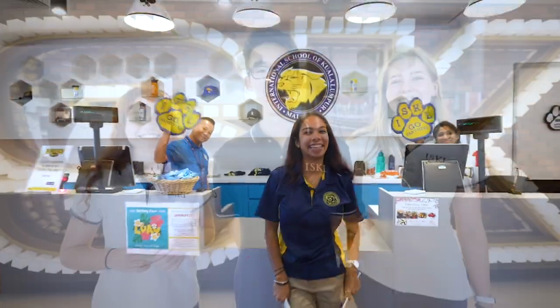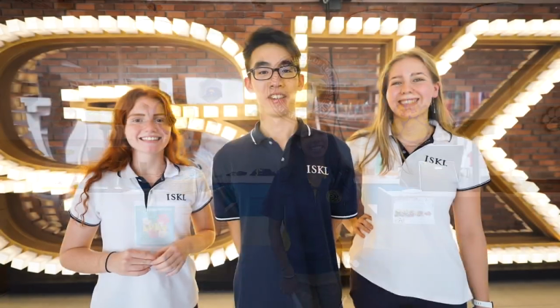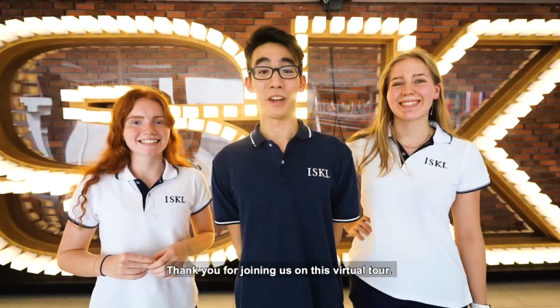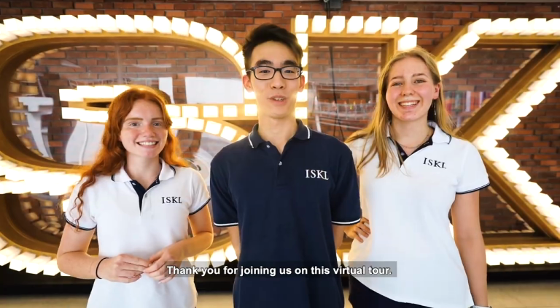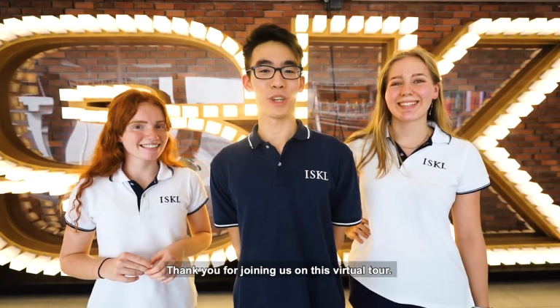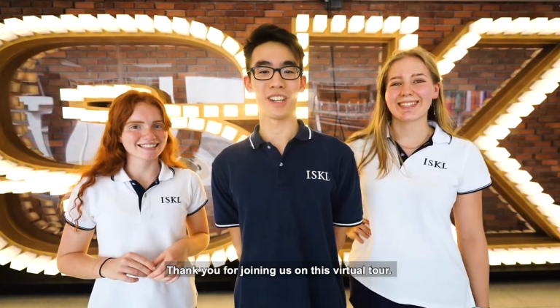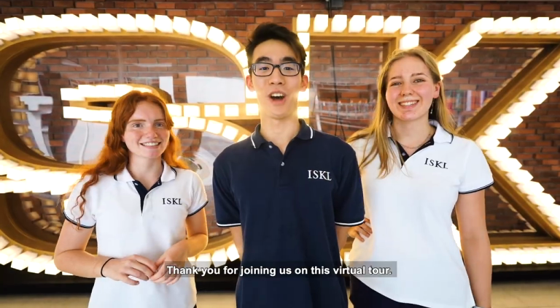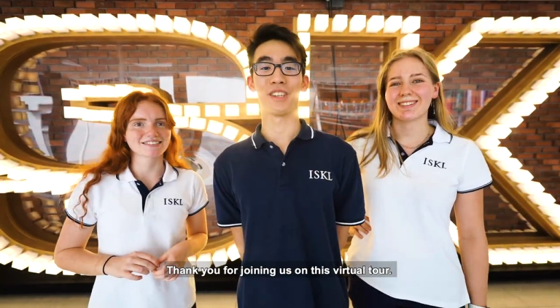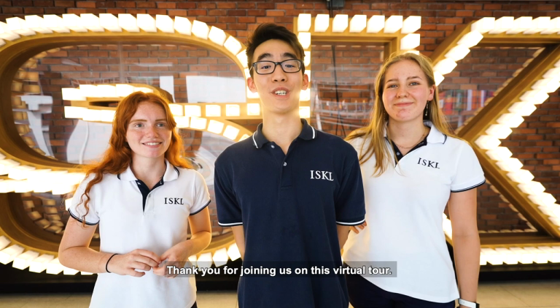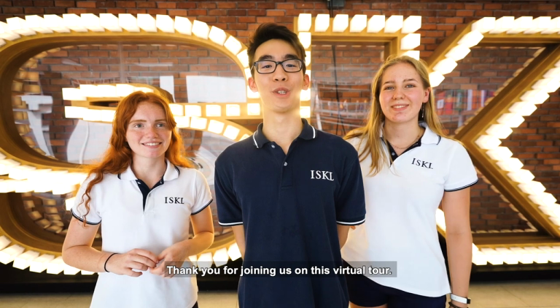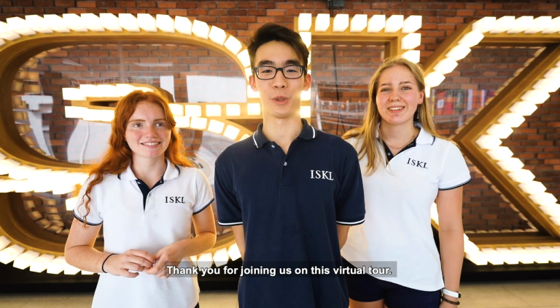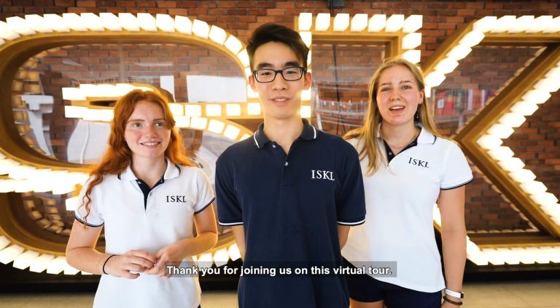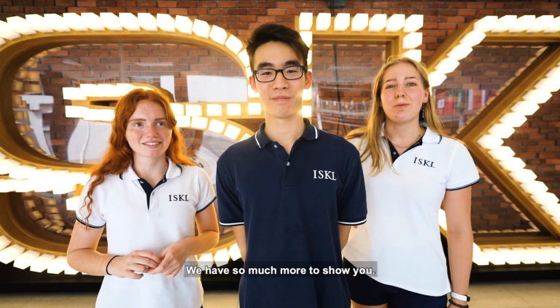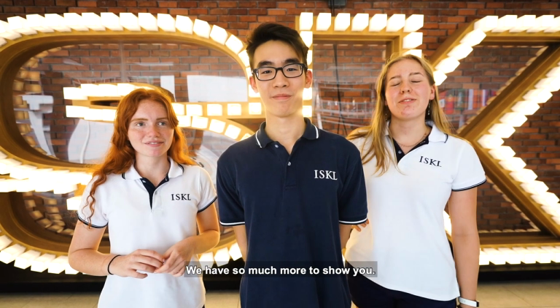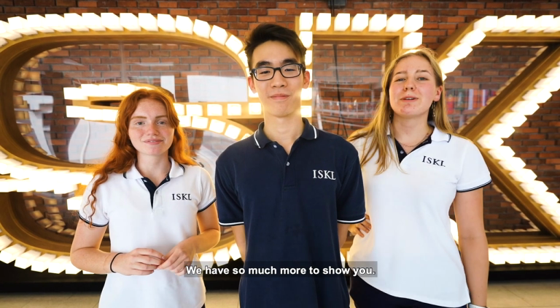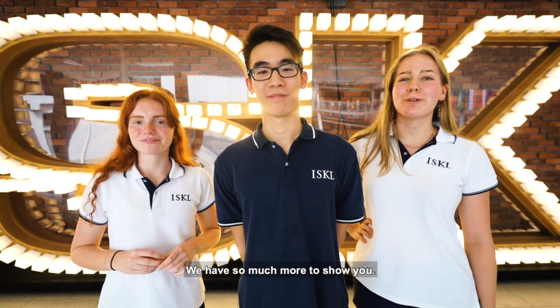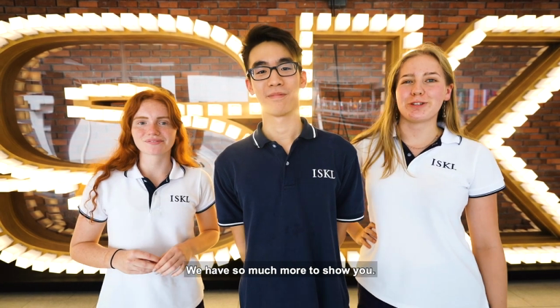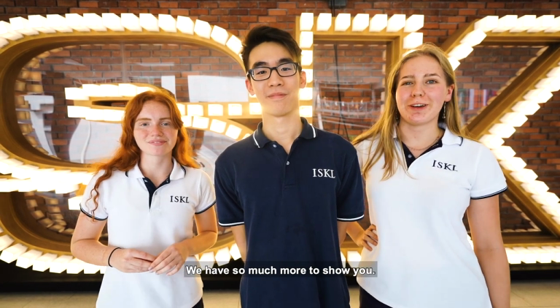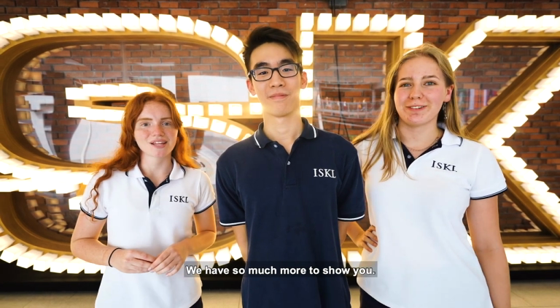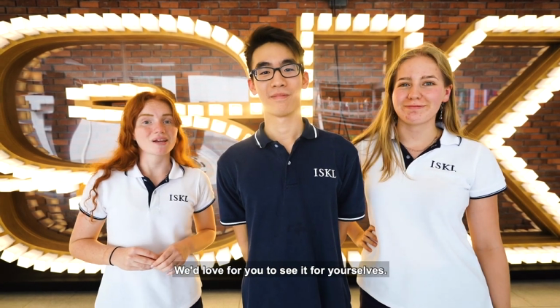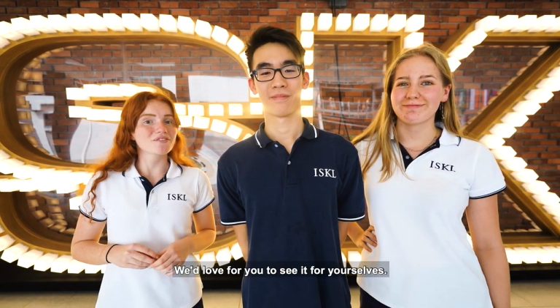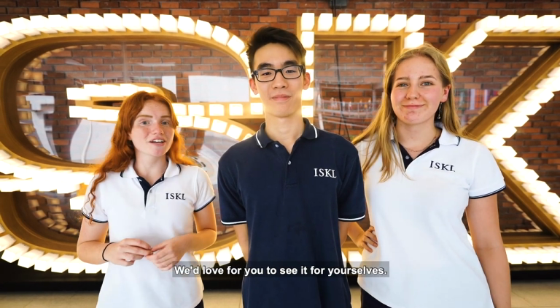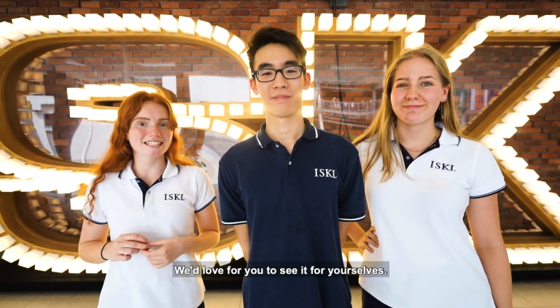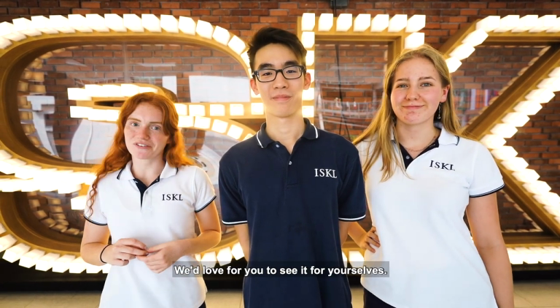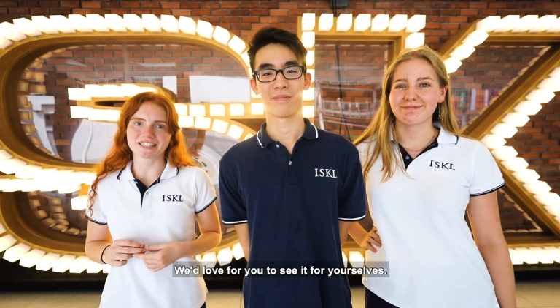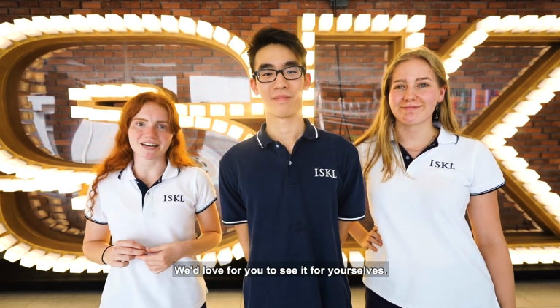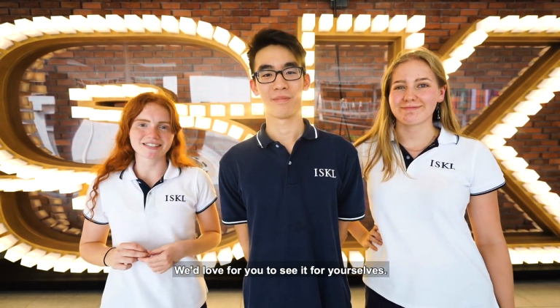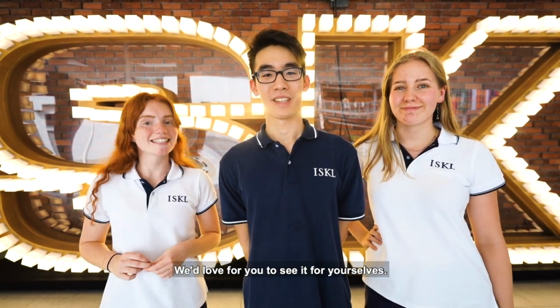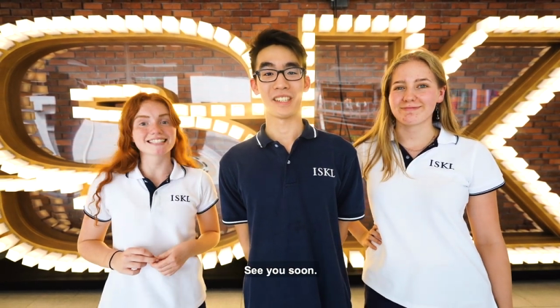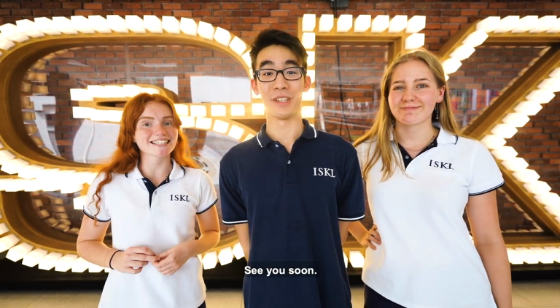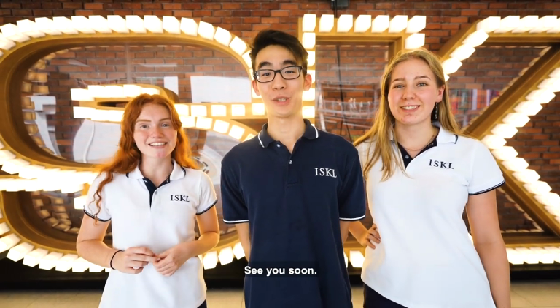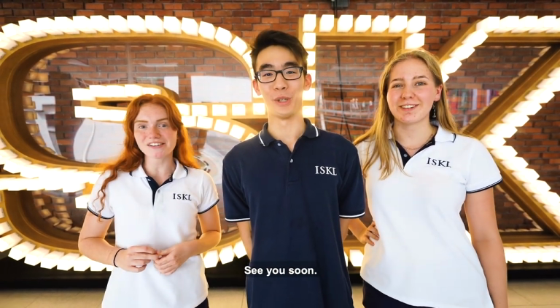Thank you for joining us on this virtual tour. We have so much more to show you and we'd love for you to see it for yourself. See you soon!